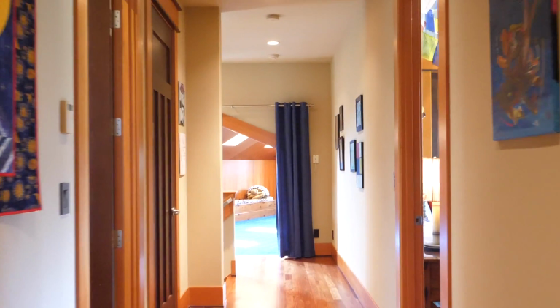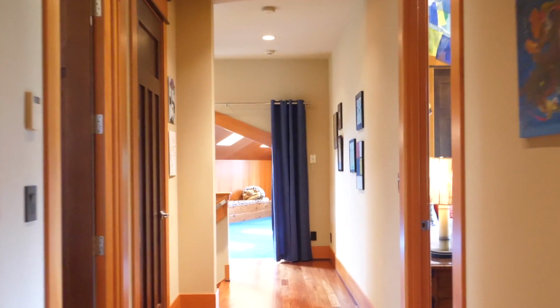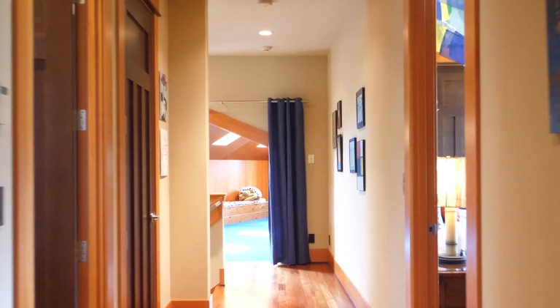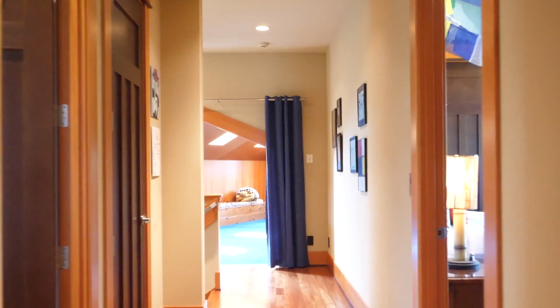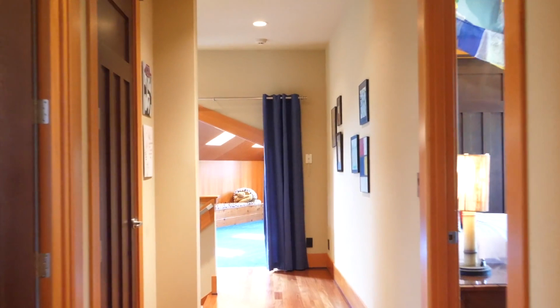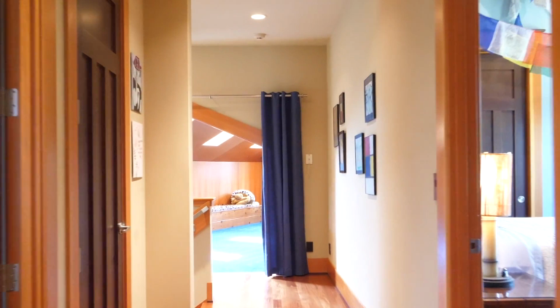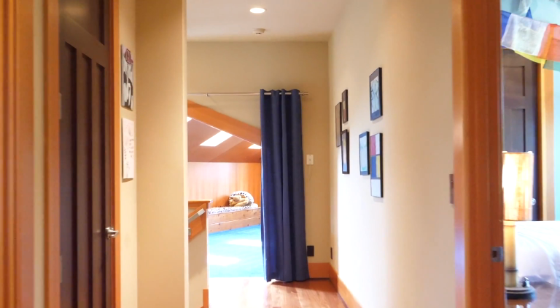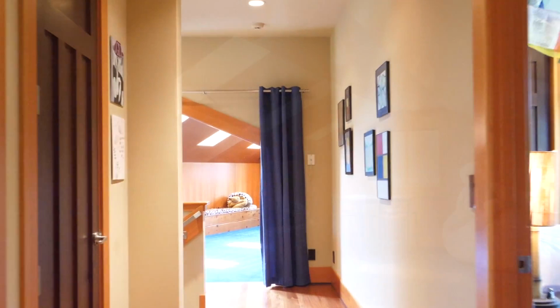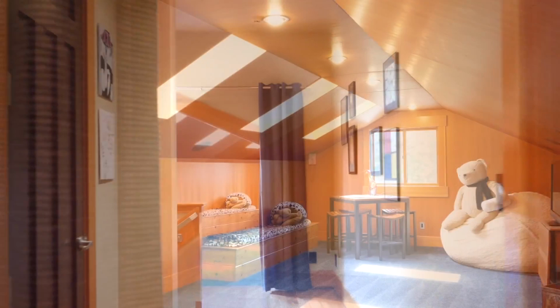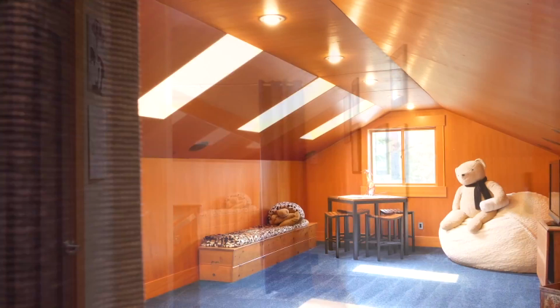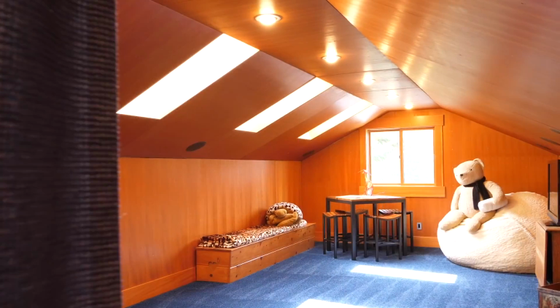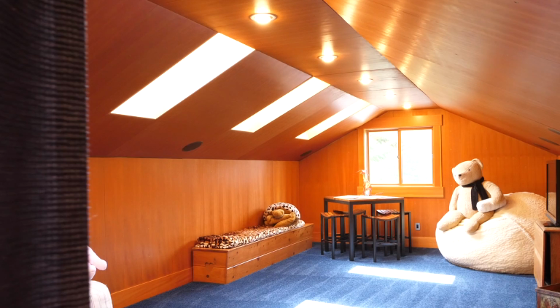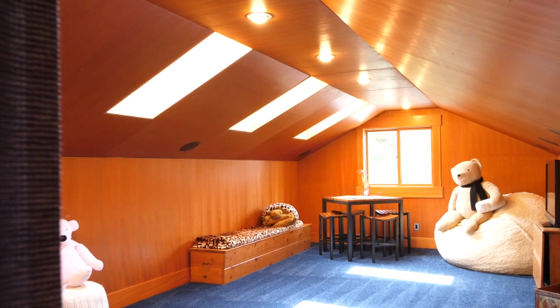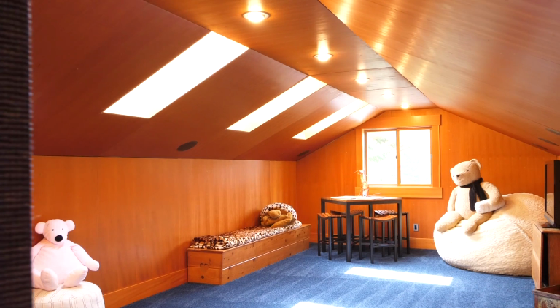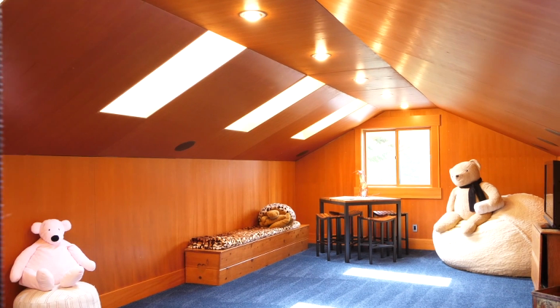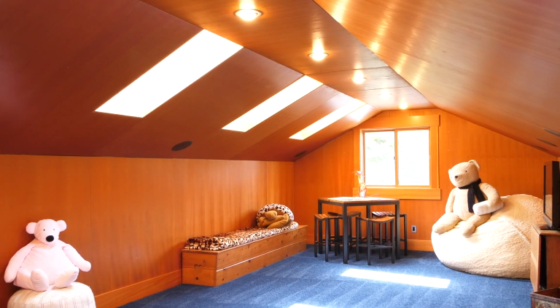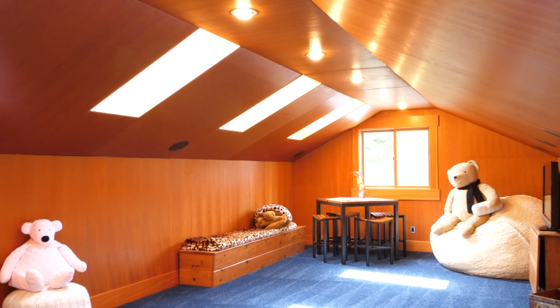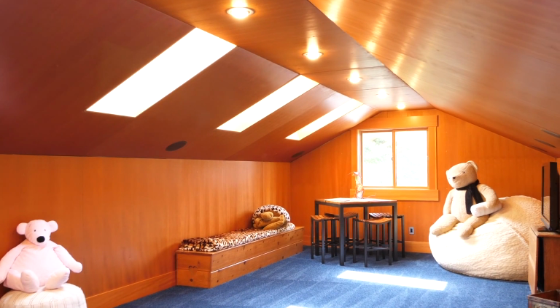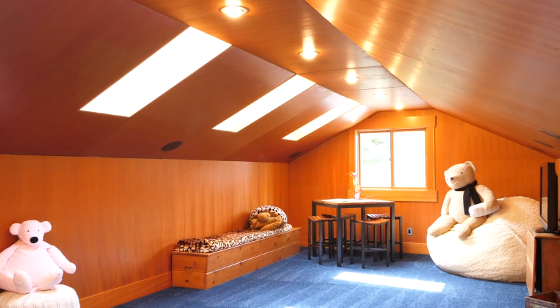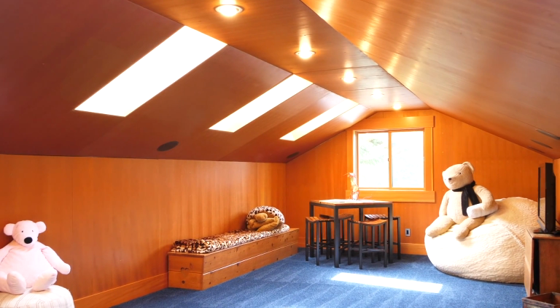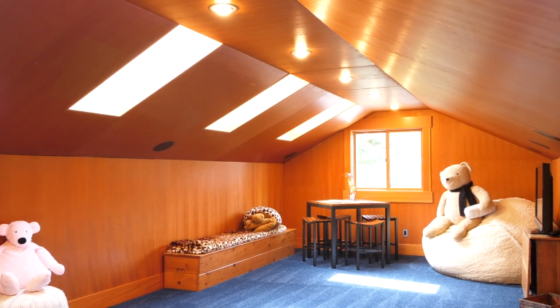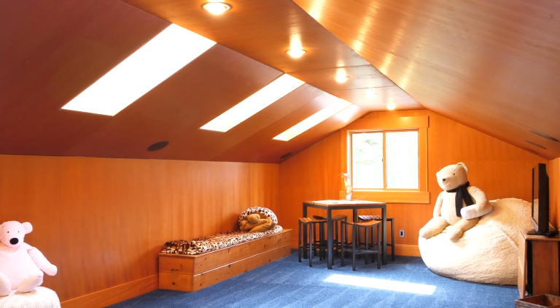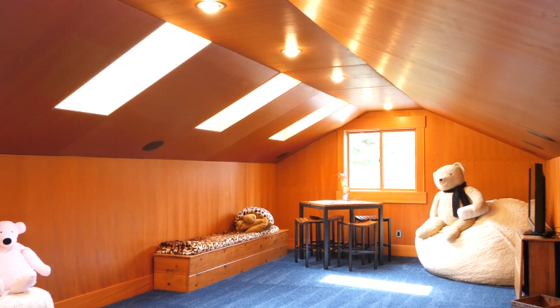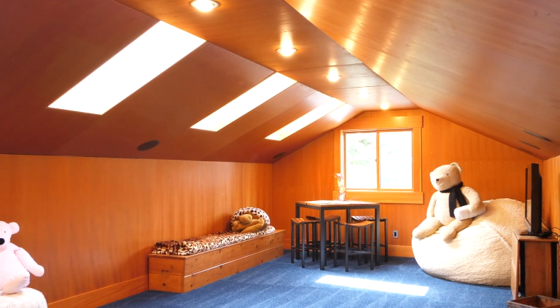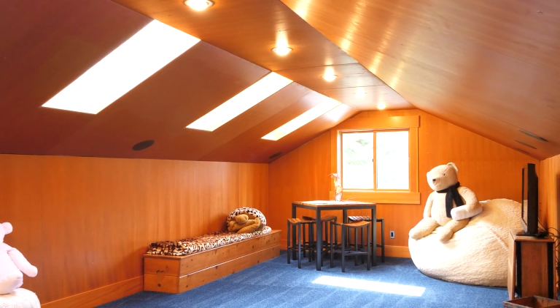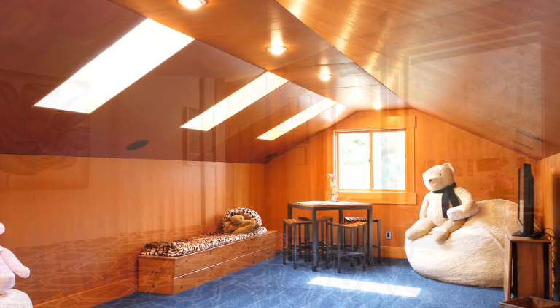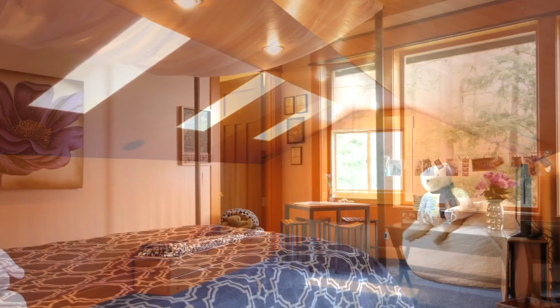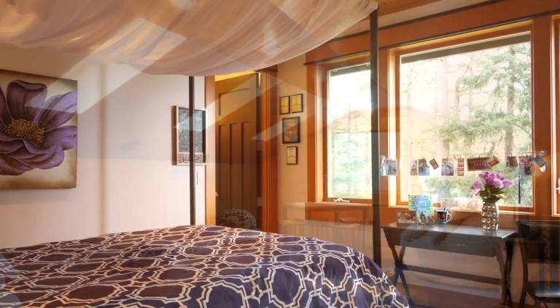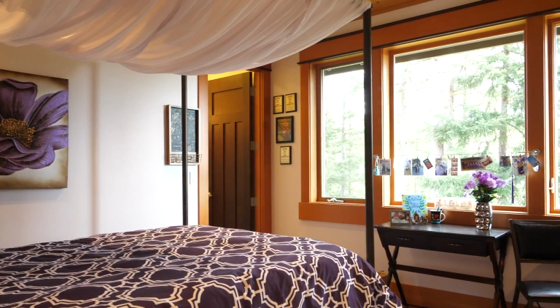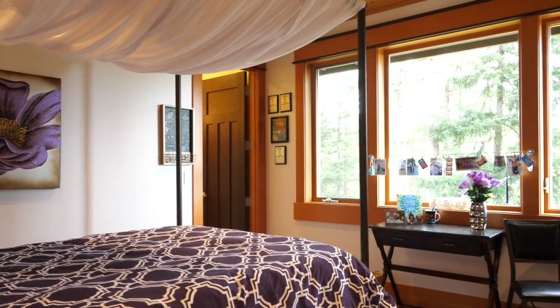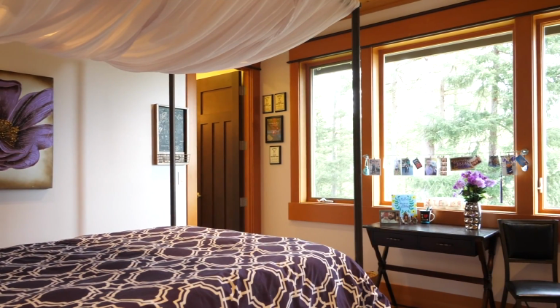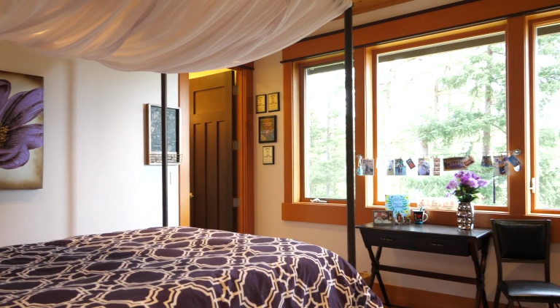The large bonus room over the garage features skylights and is perfect for playing games or watching TV.